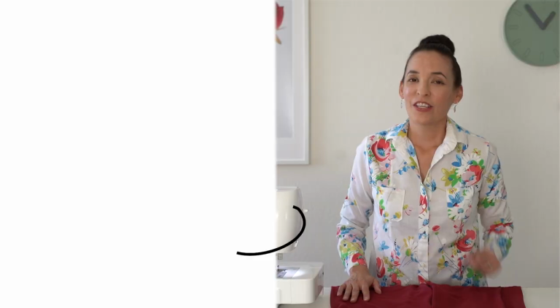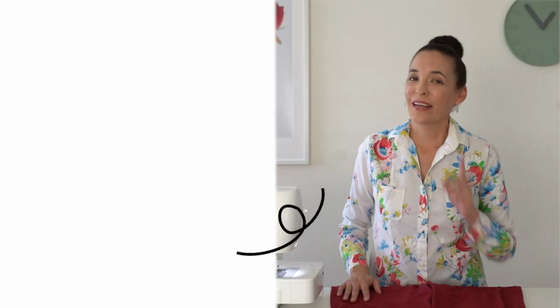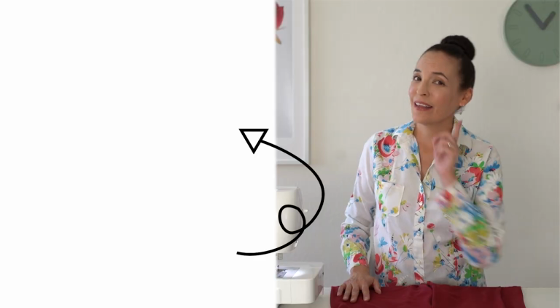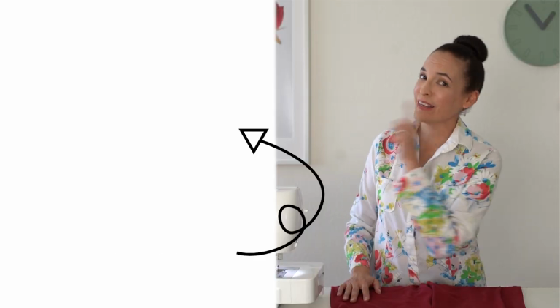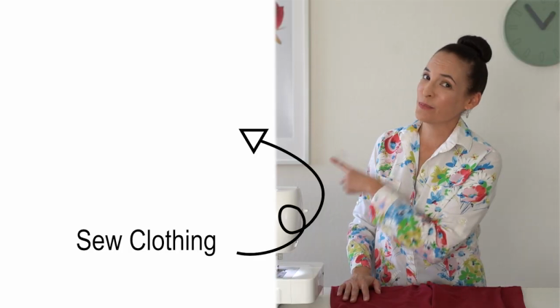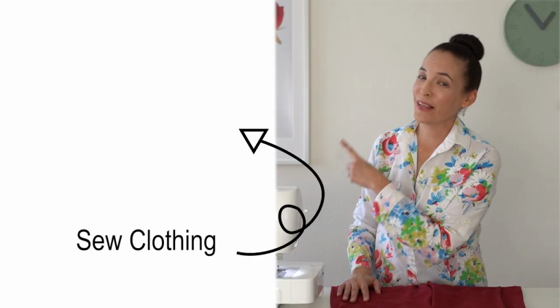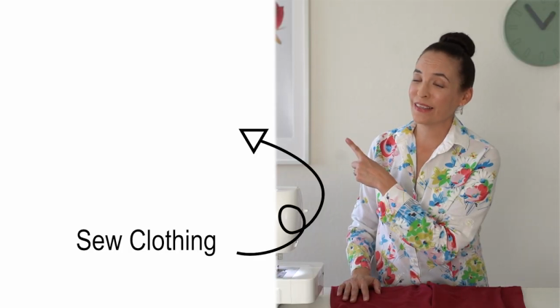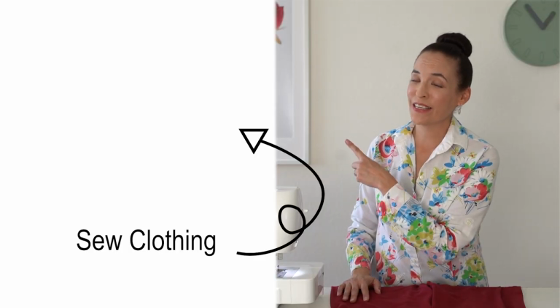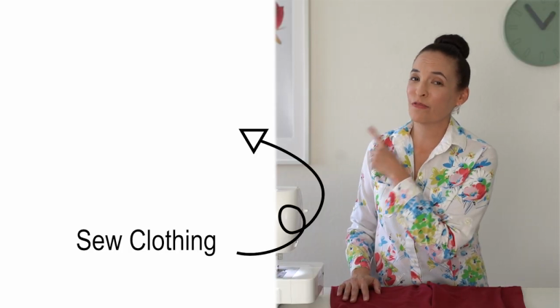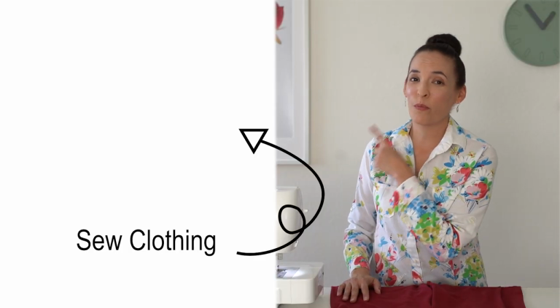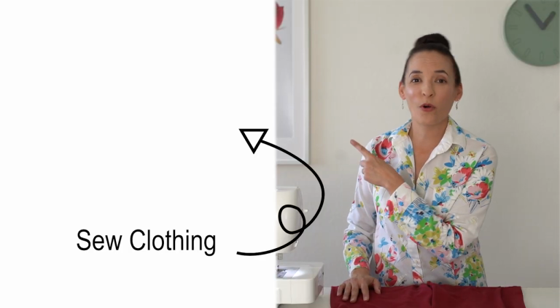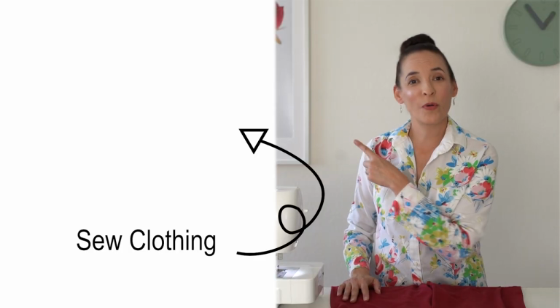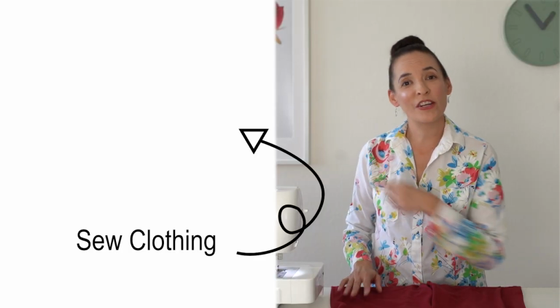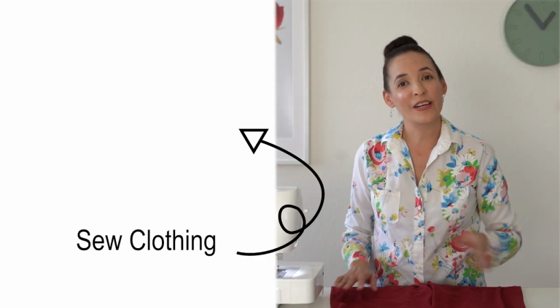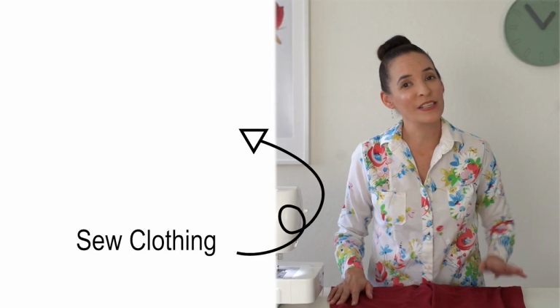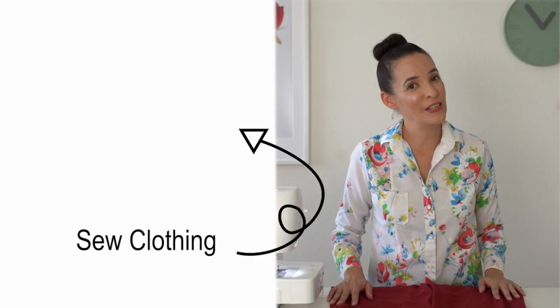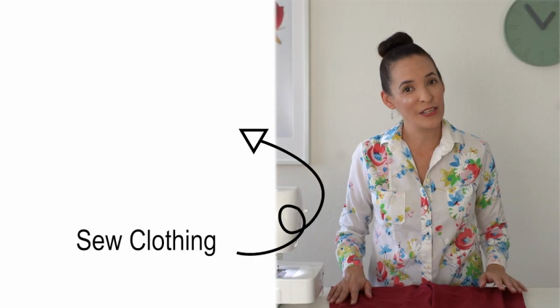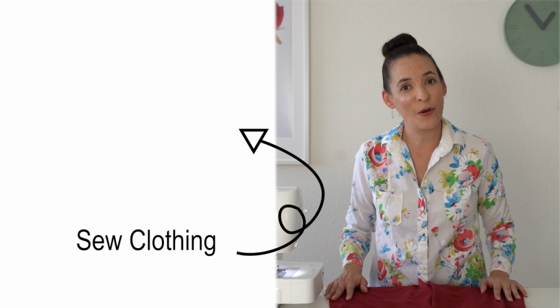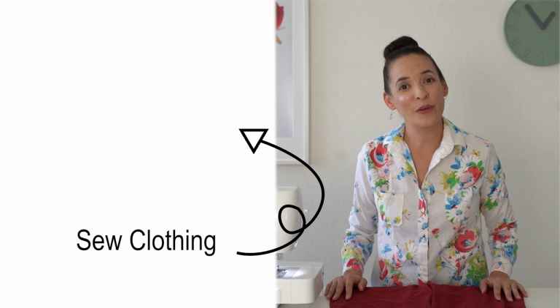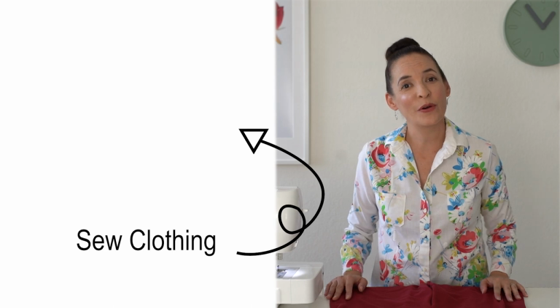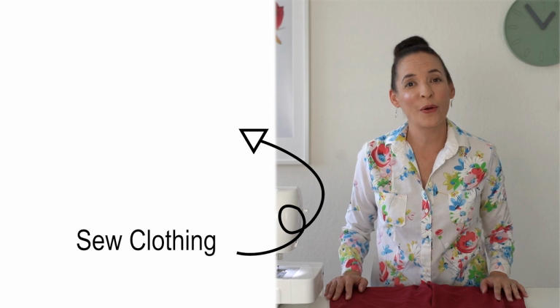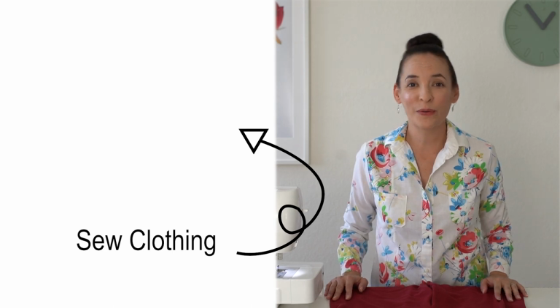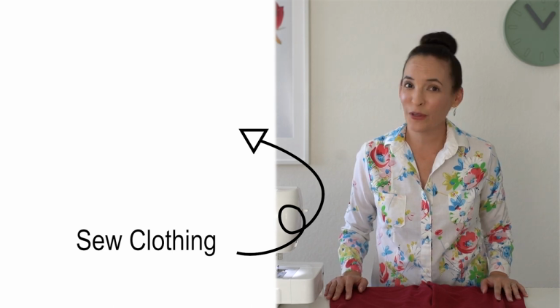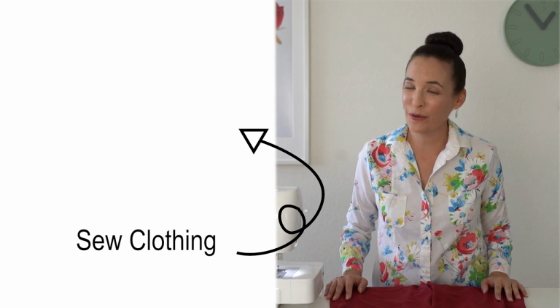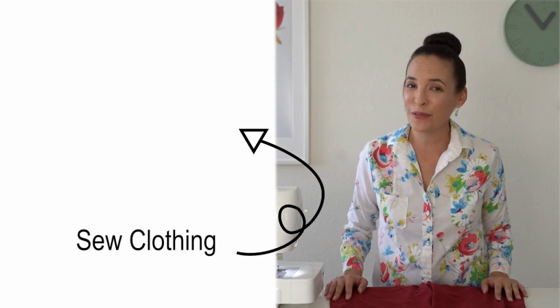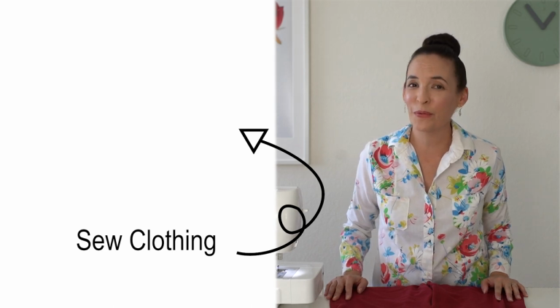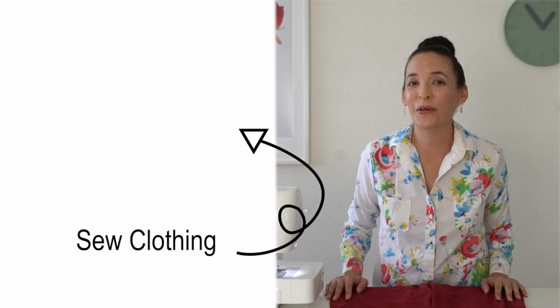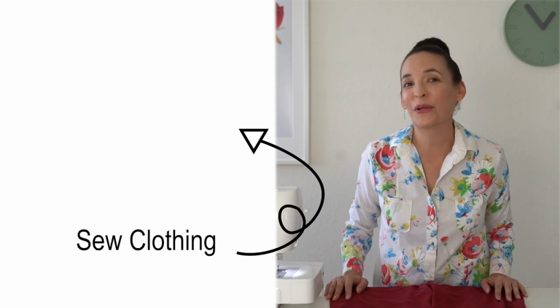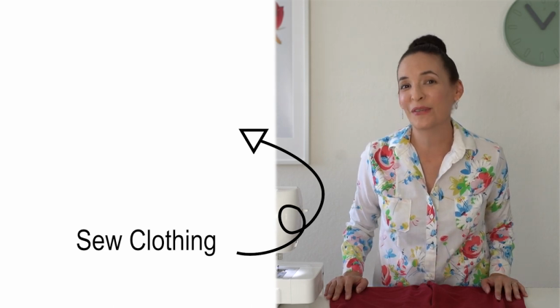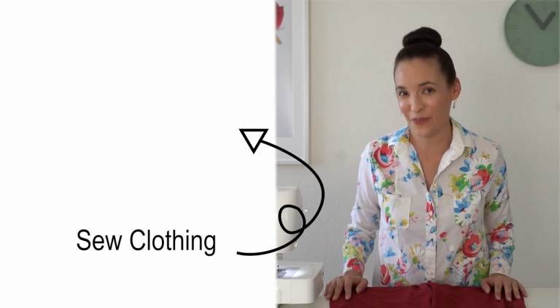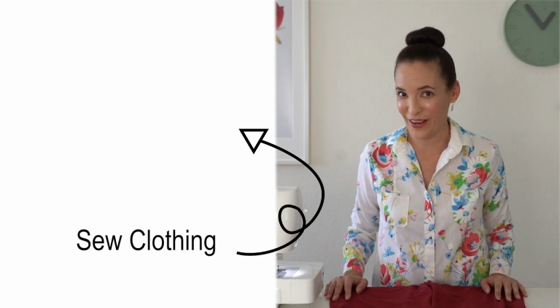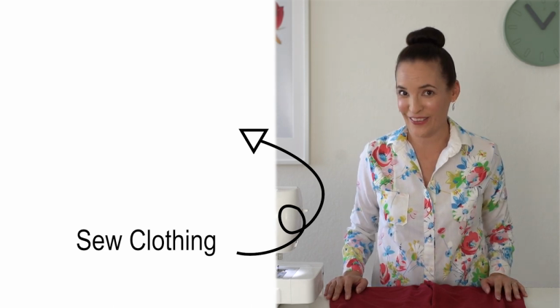Check out this playlist for more projects to sew your own clothes or clothes for others.